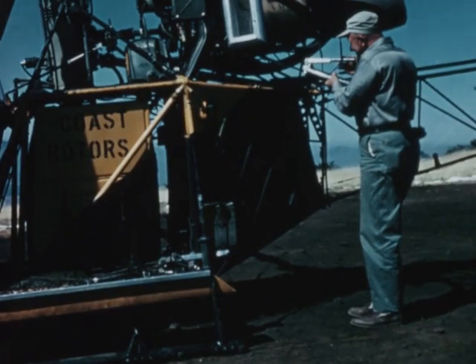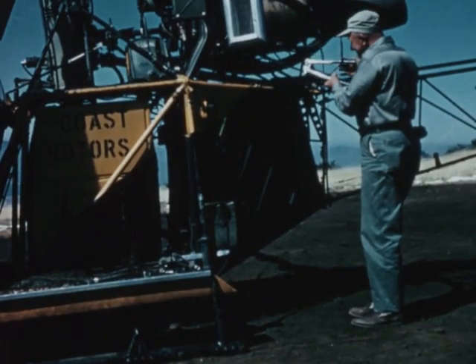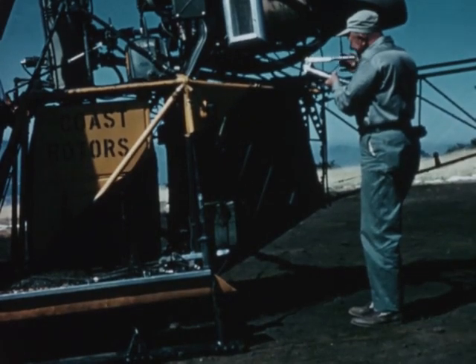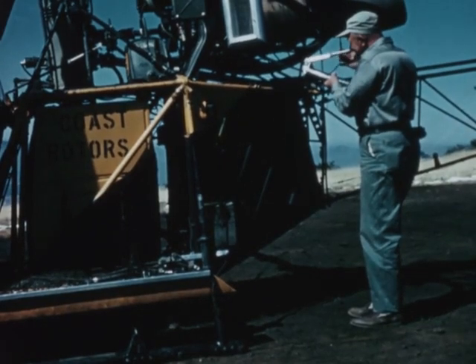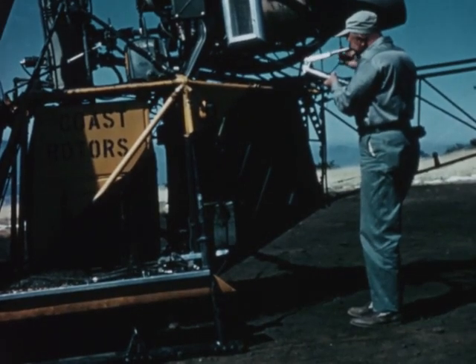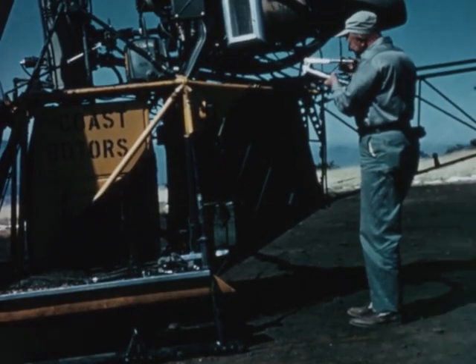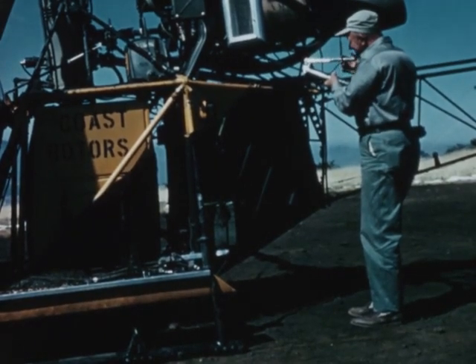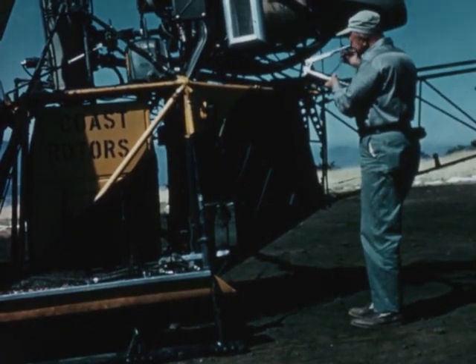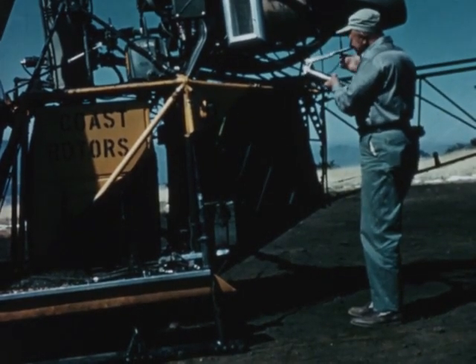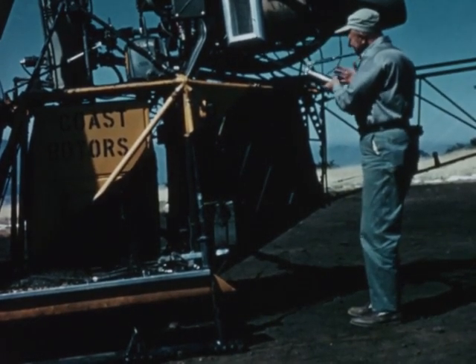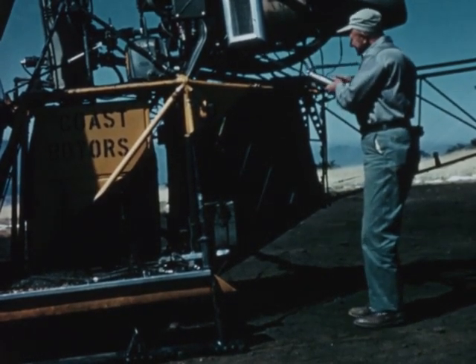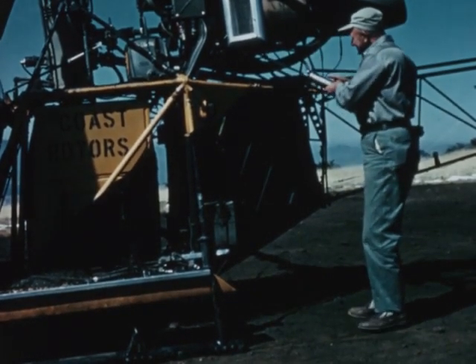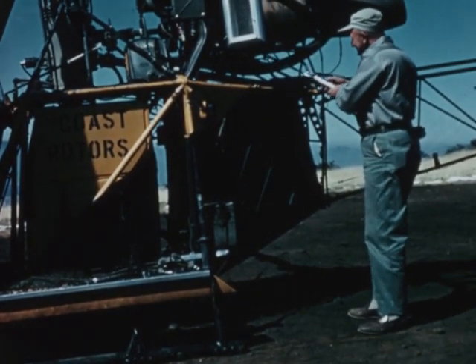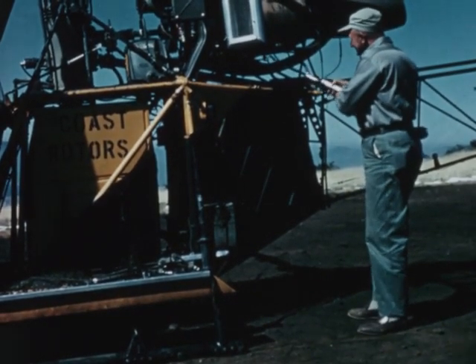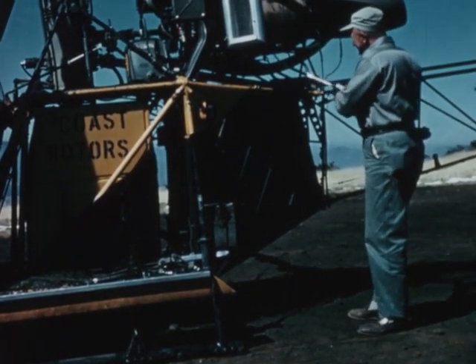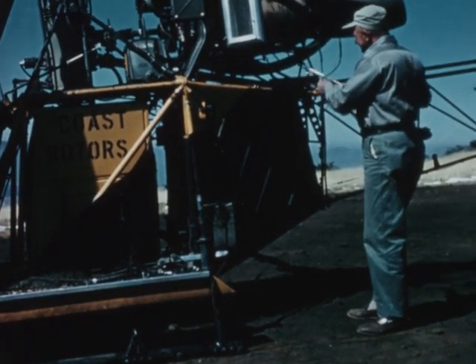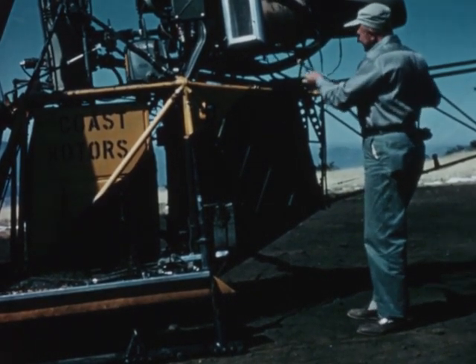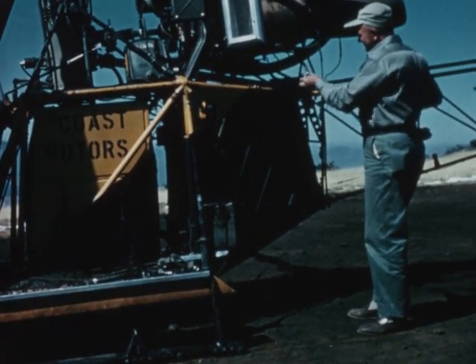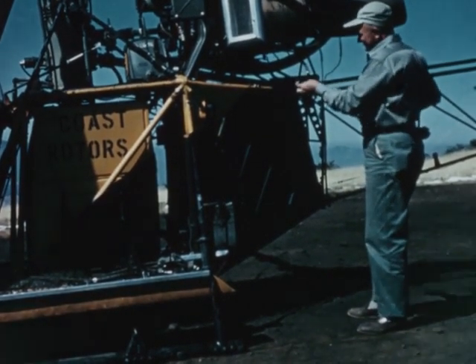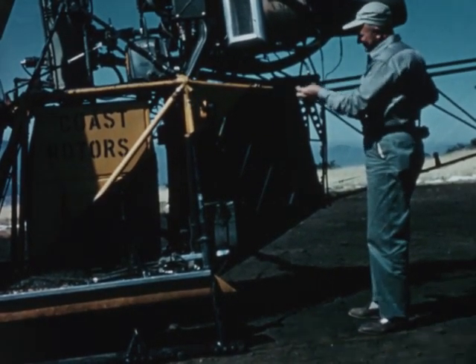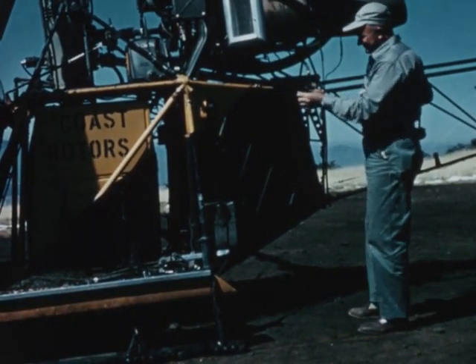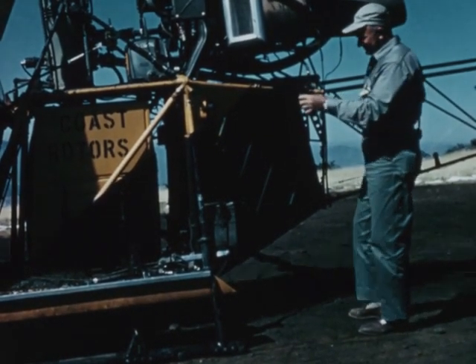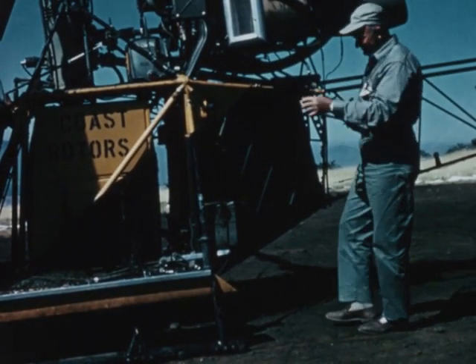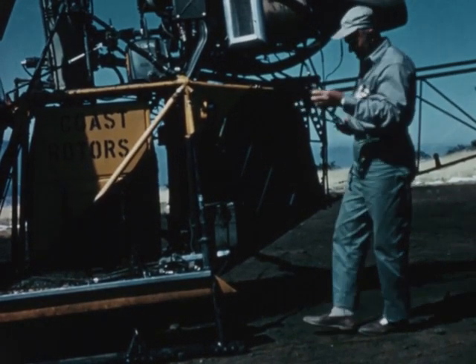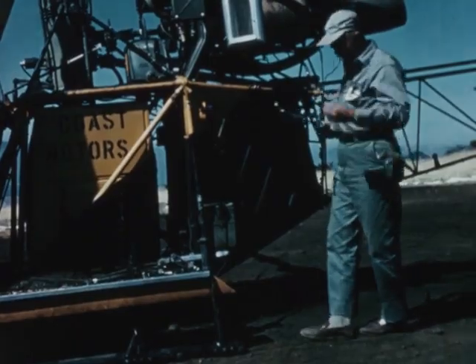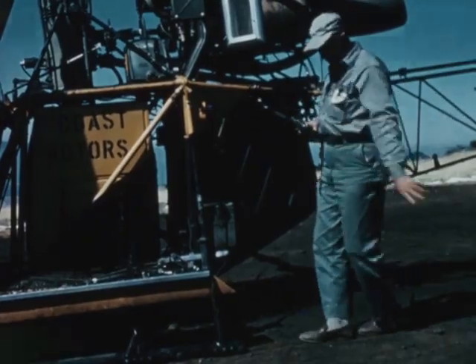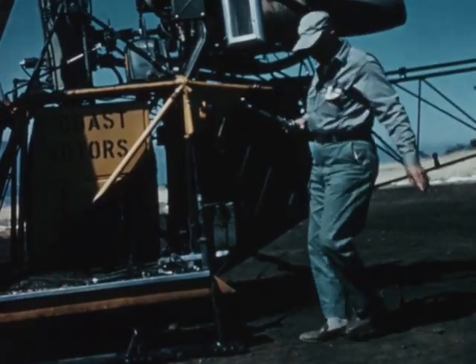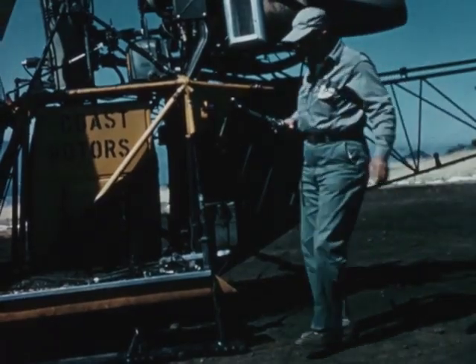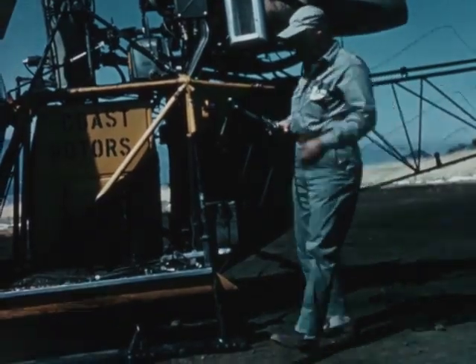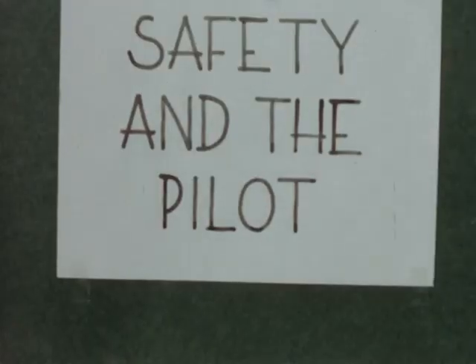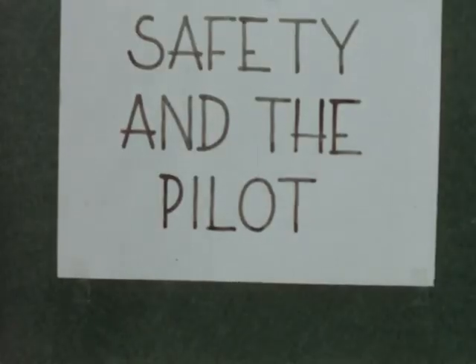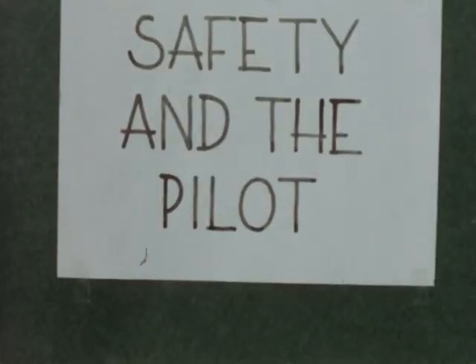Every helicopter needs periodic maintenance during the day. Provide time for this important operation.